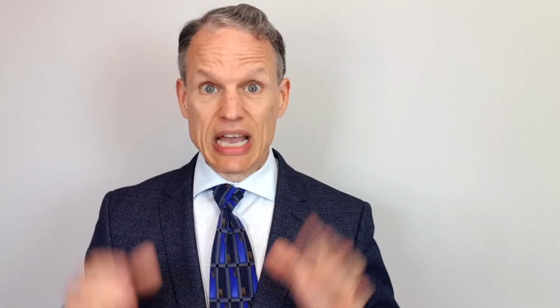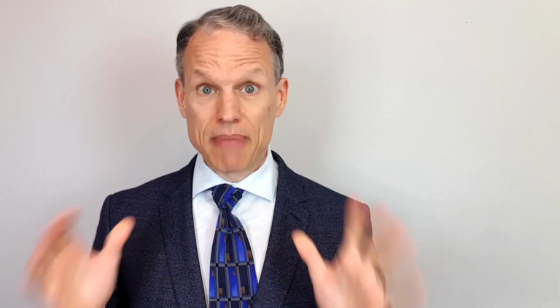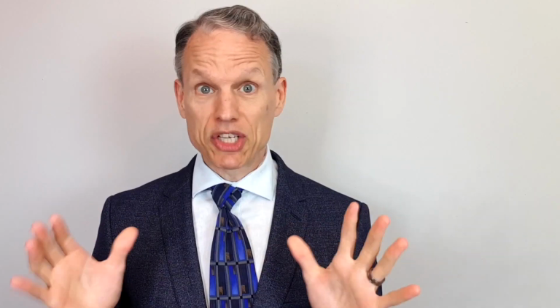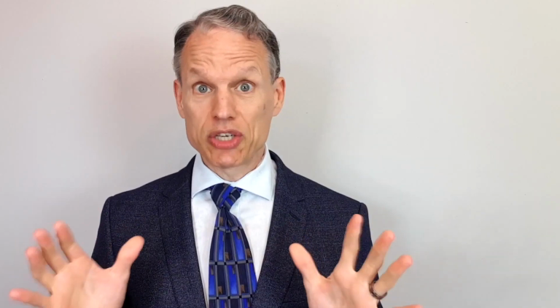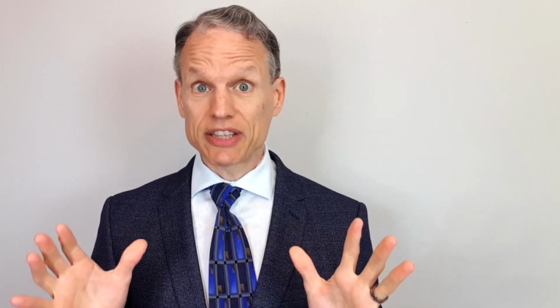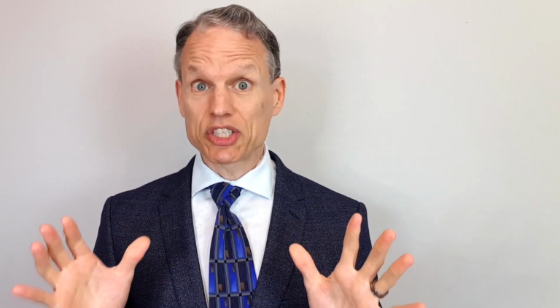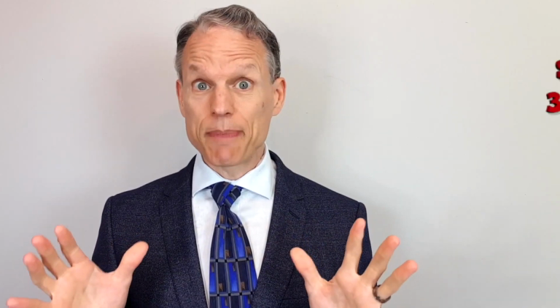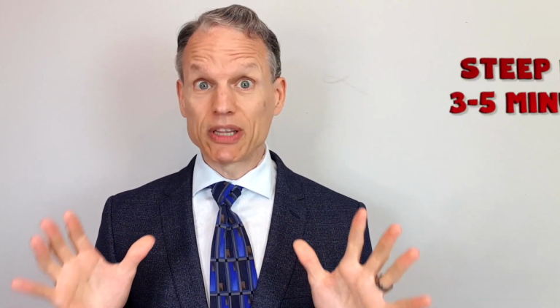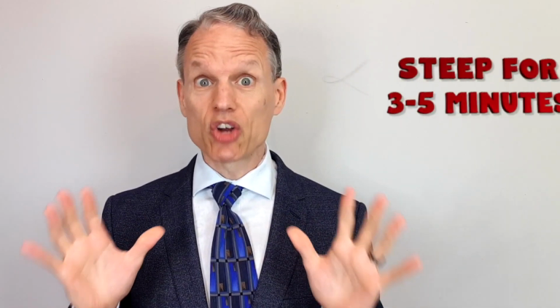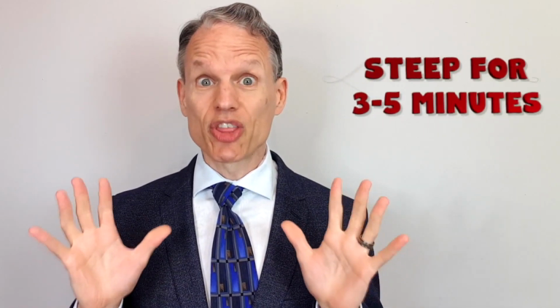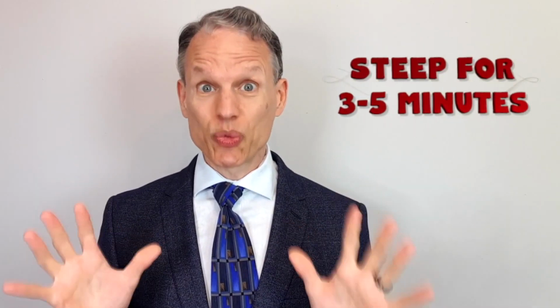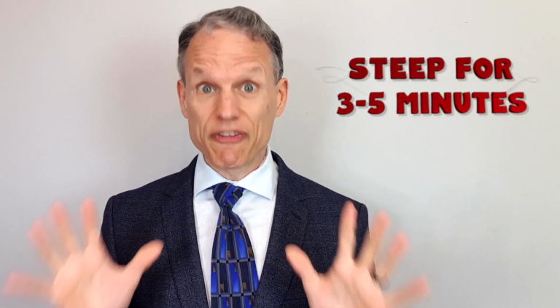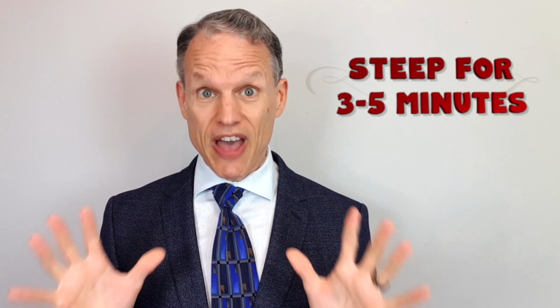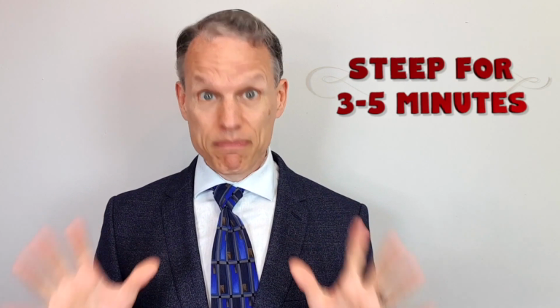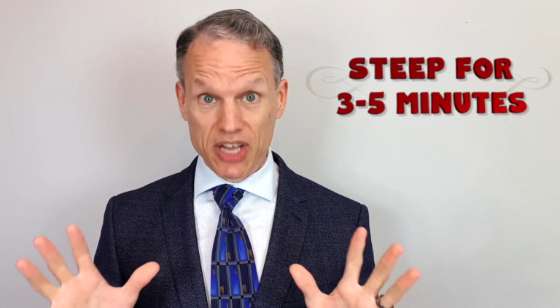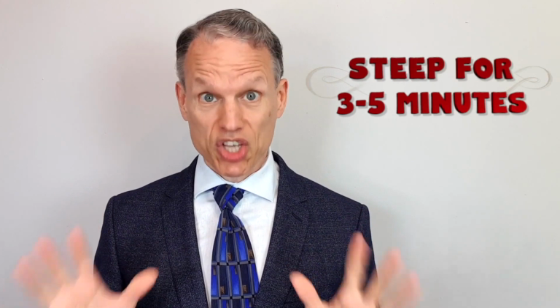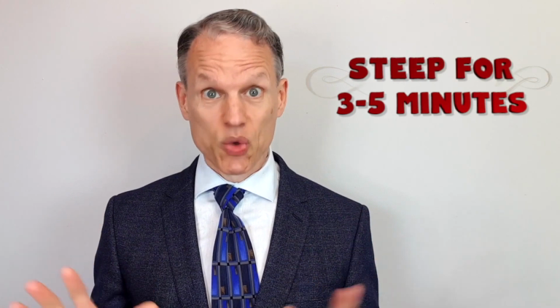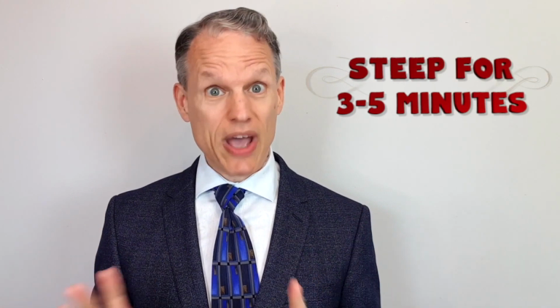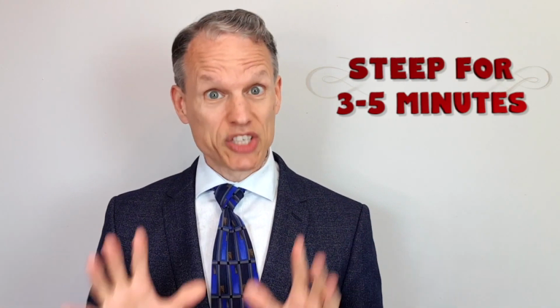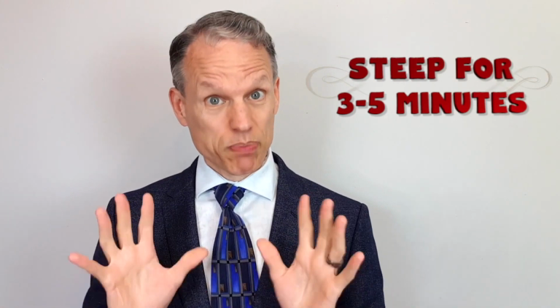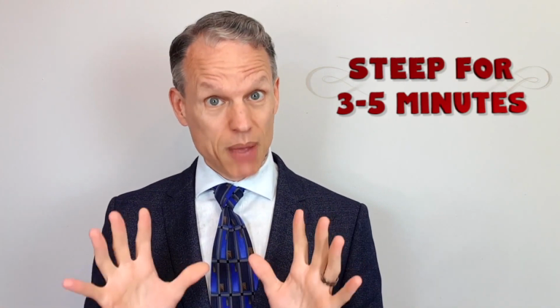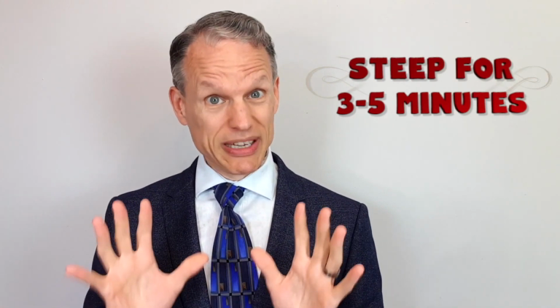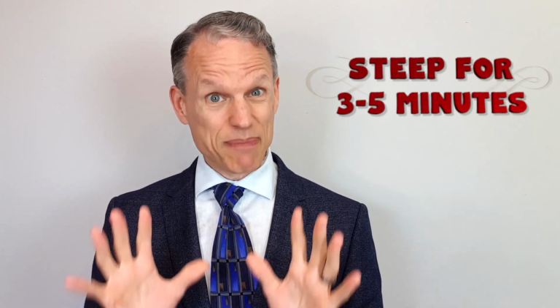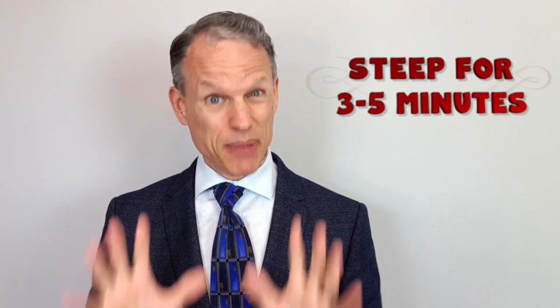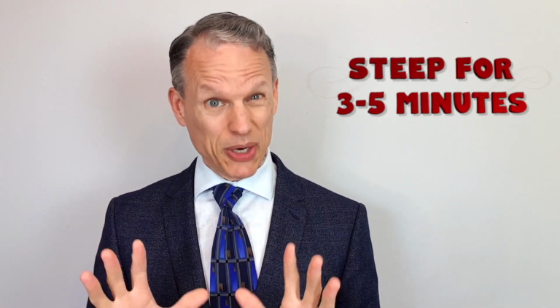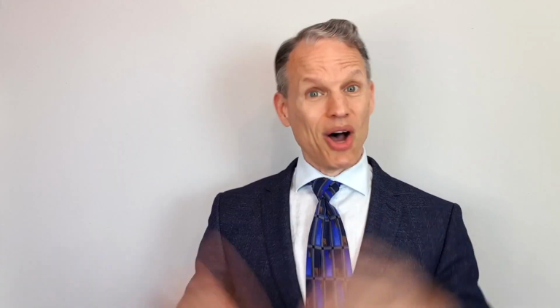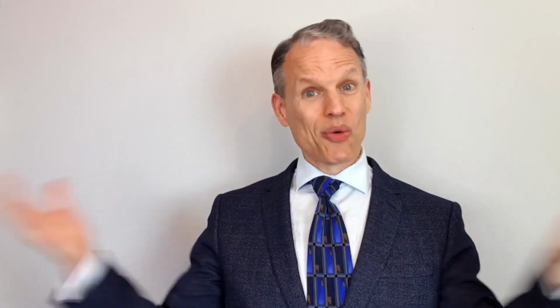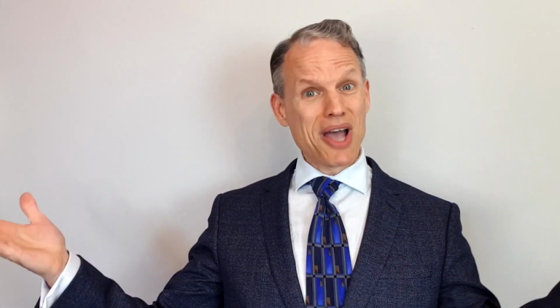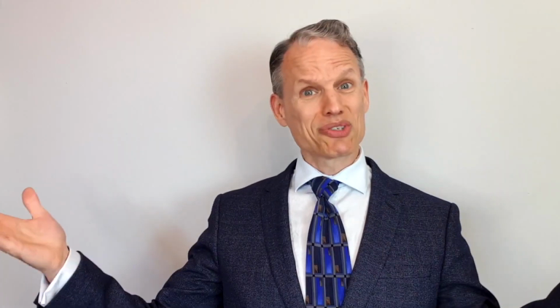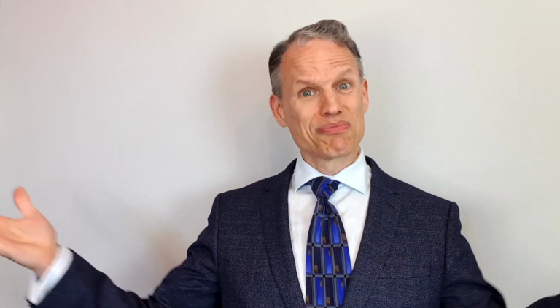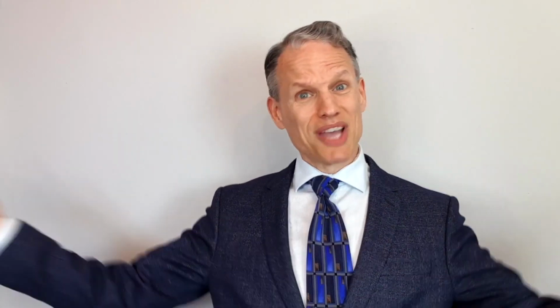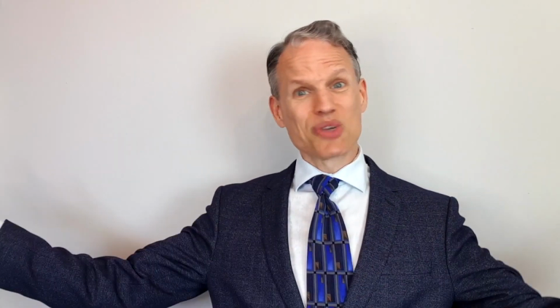Make sure not to steep it longer than three to five minutes, otherwise it'll probably get bitter. Otherwise, enjoy!